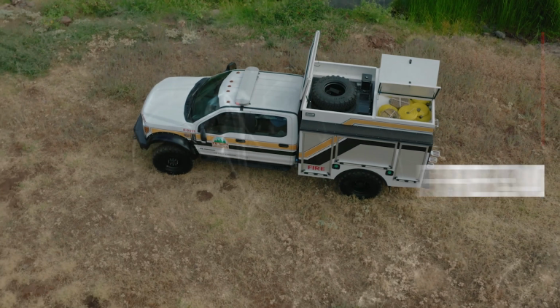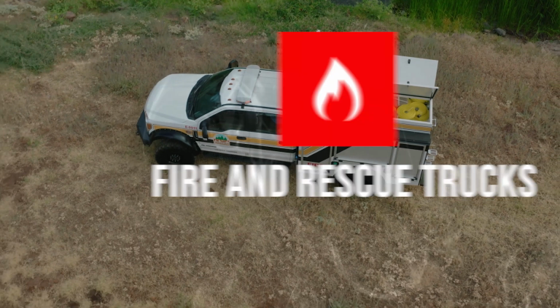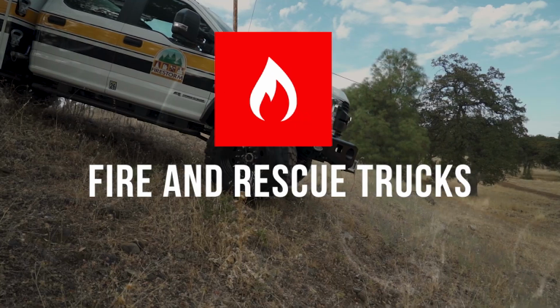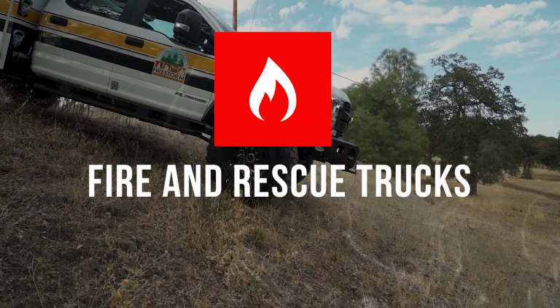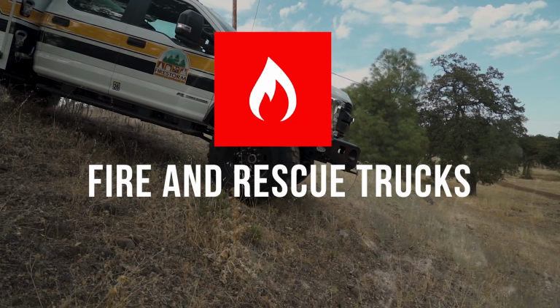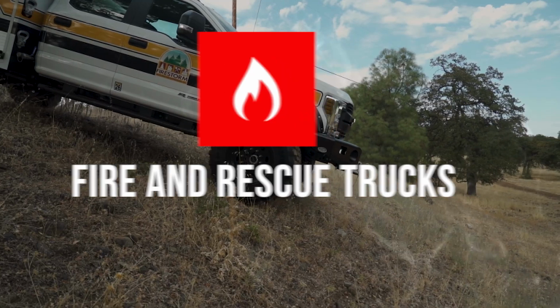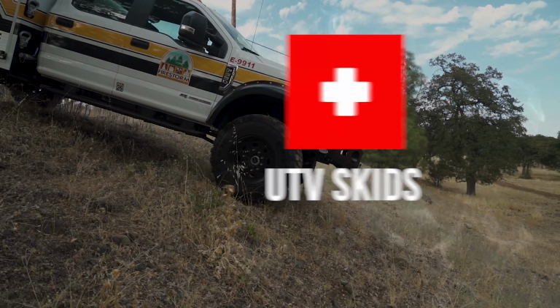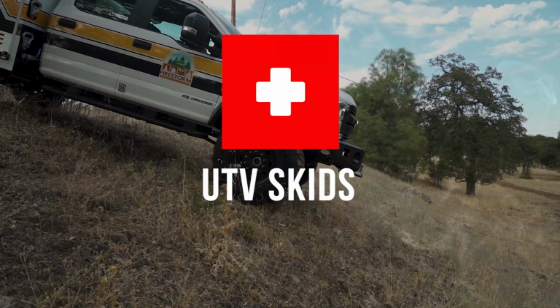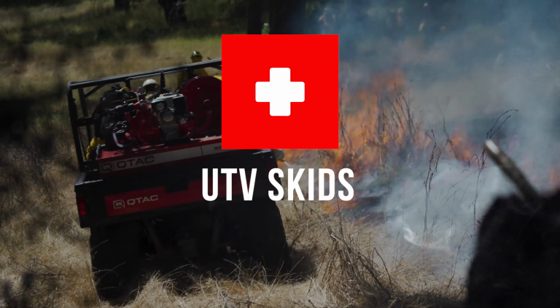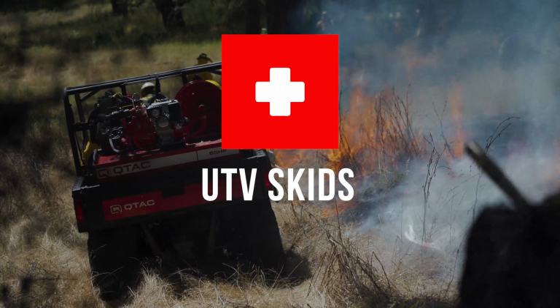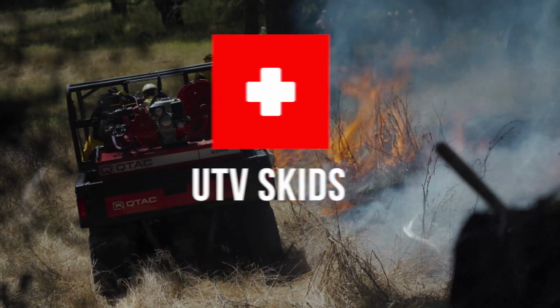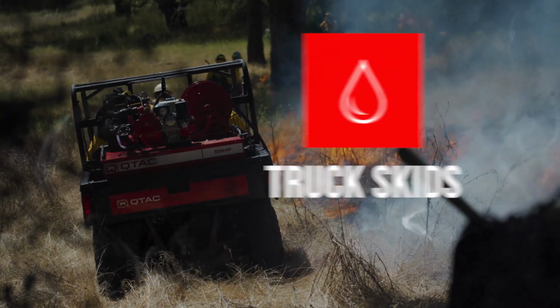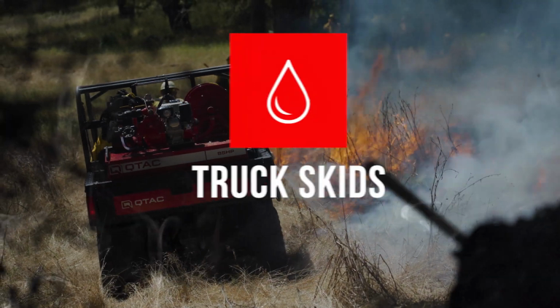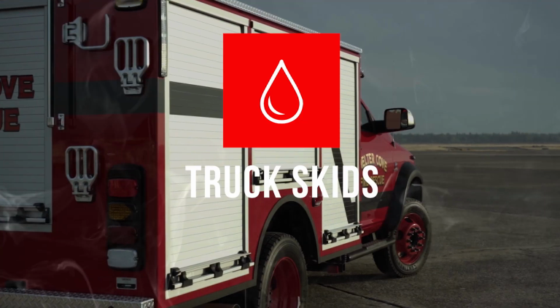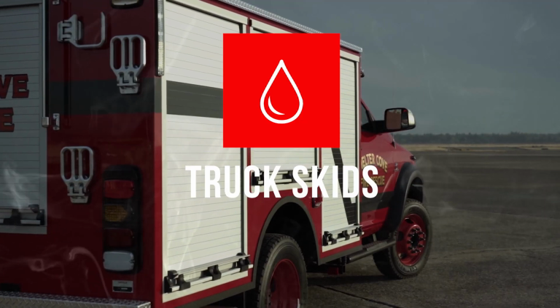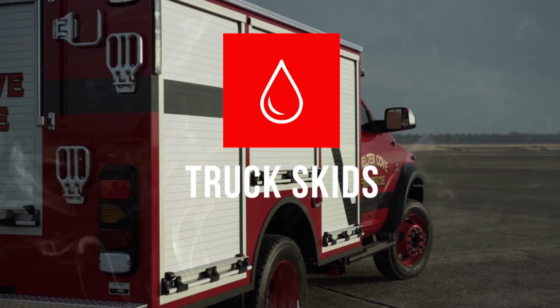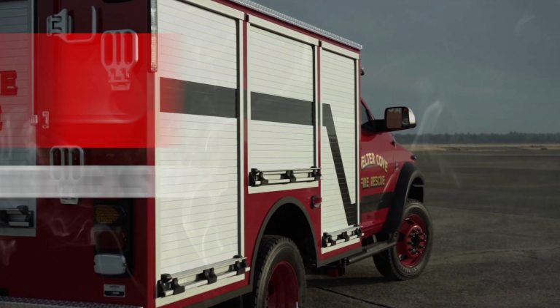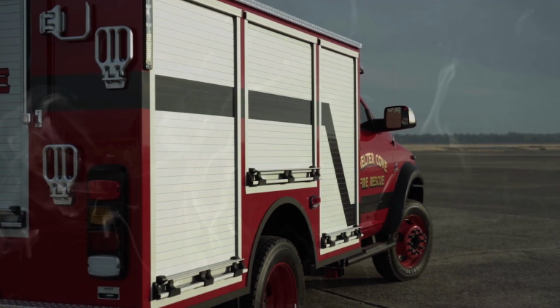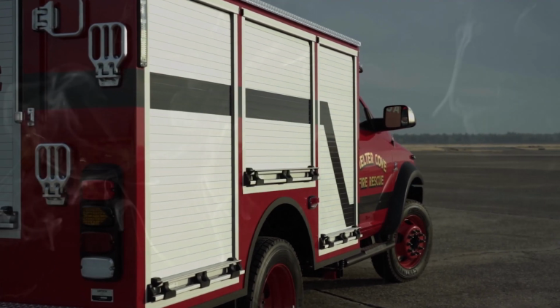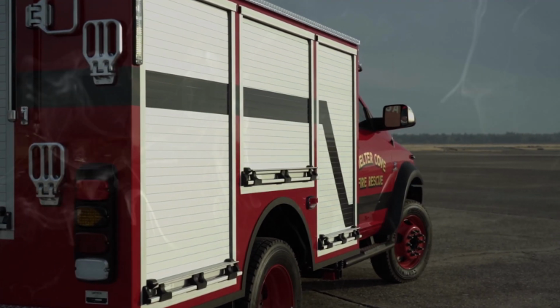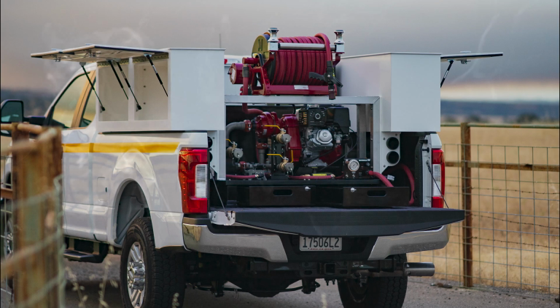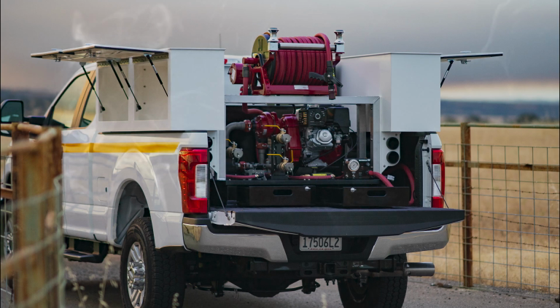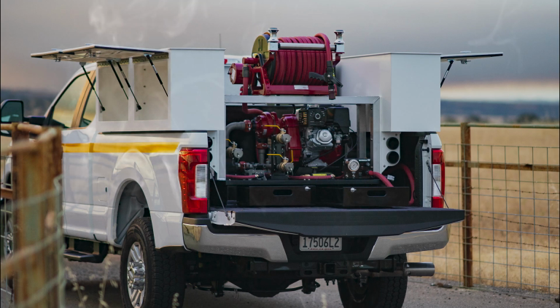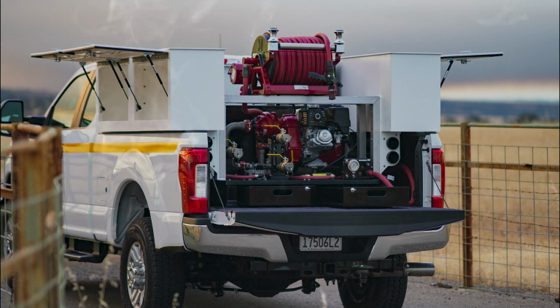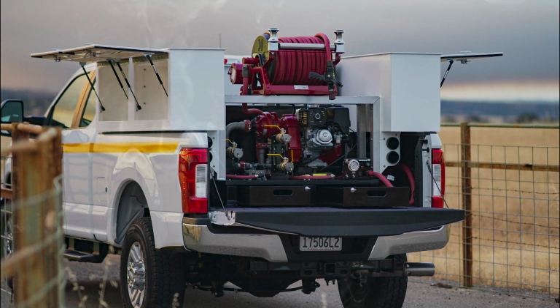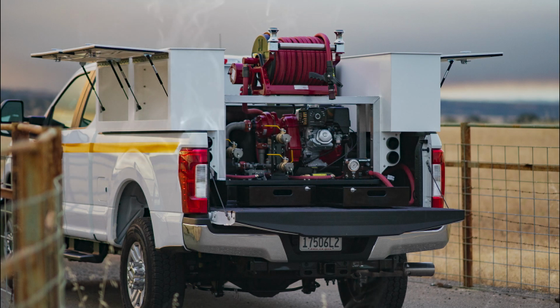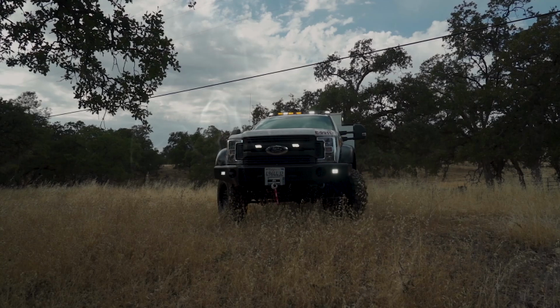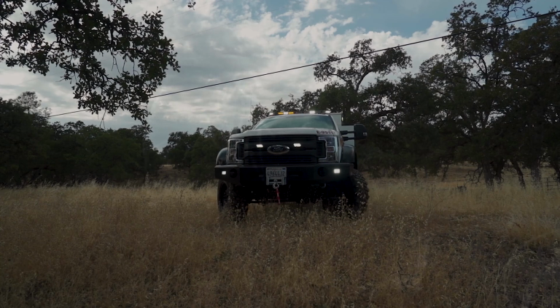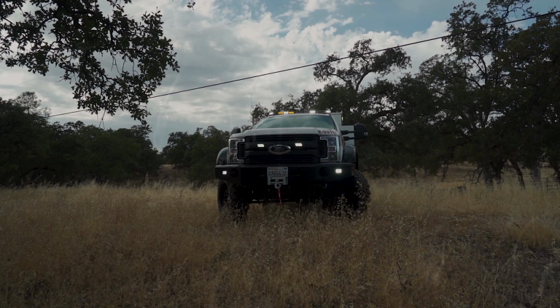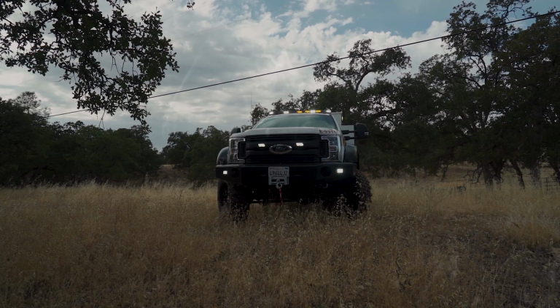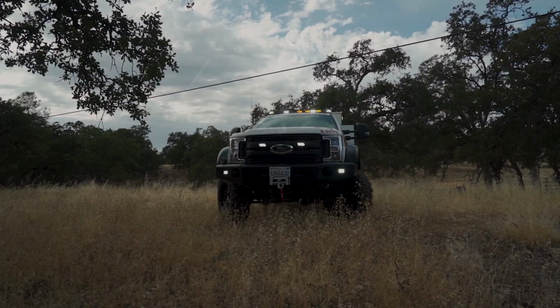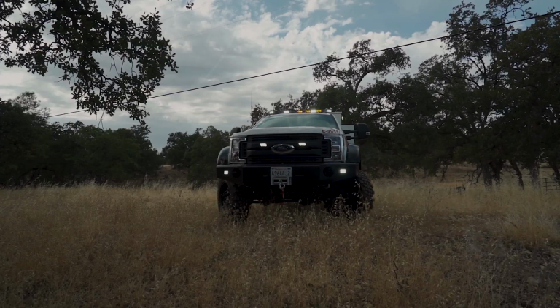We're EmTech, builders of QTAC Fire and Rescue Apparatus. Follow along as we document the construction of our Type 6 demo truck build.